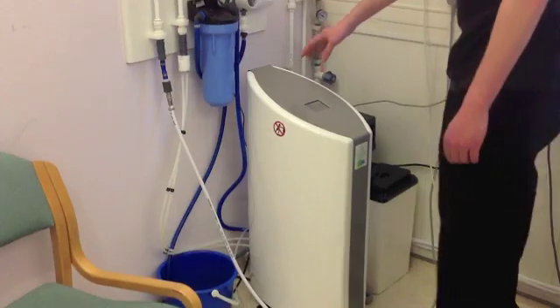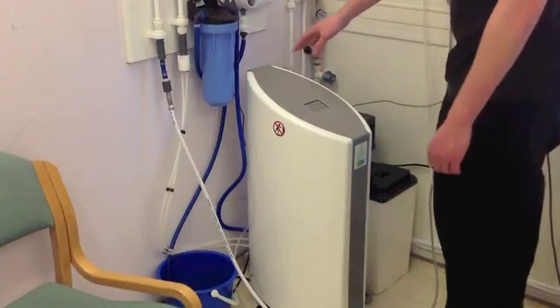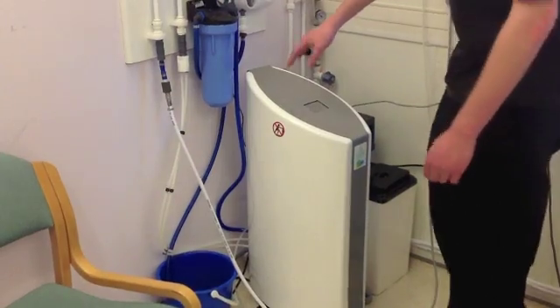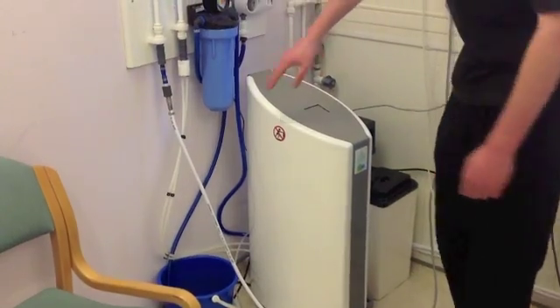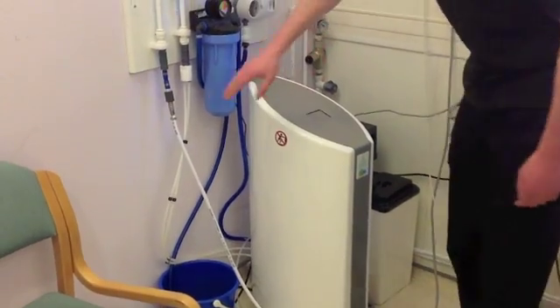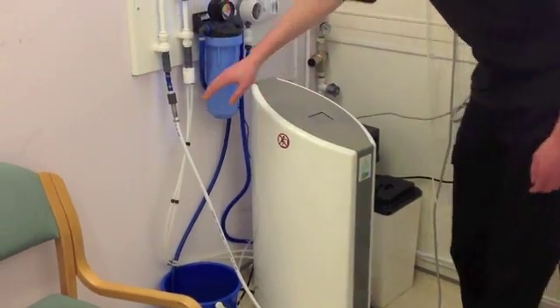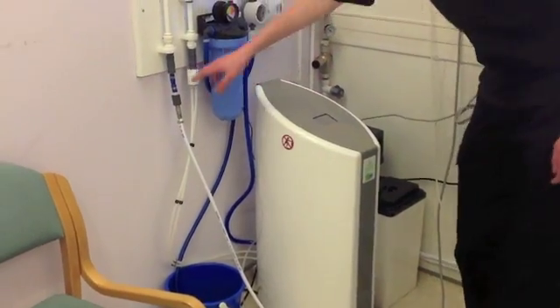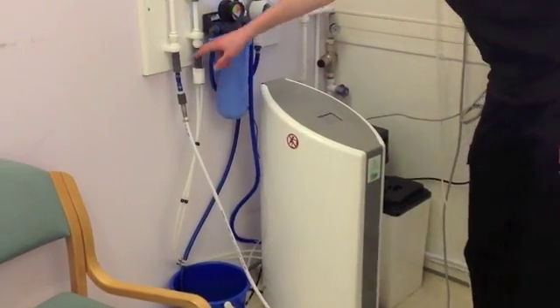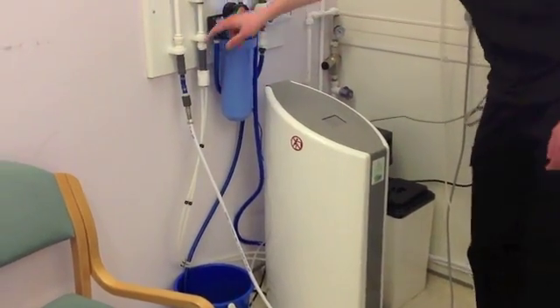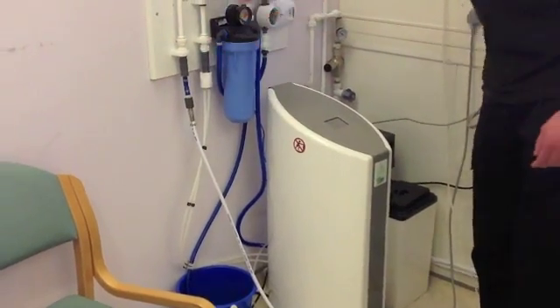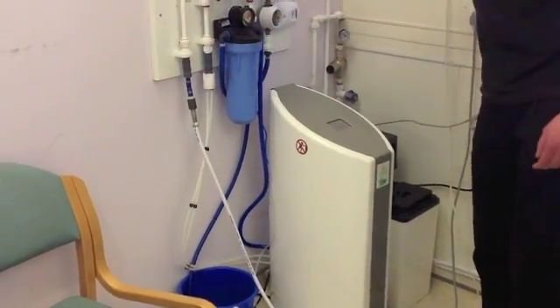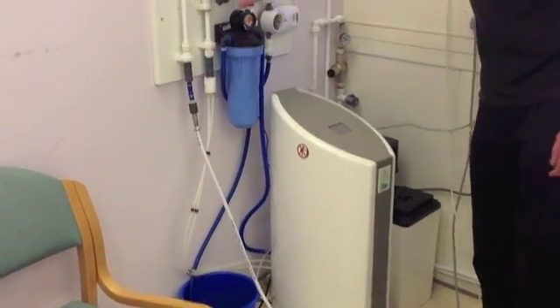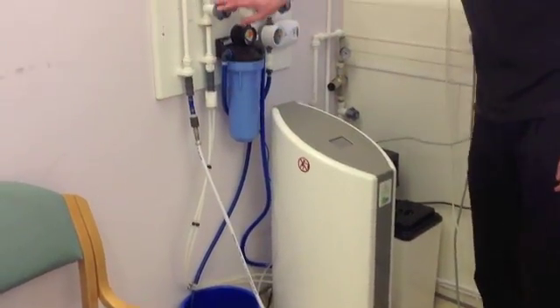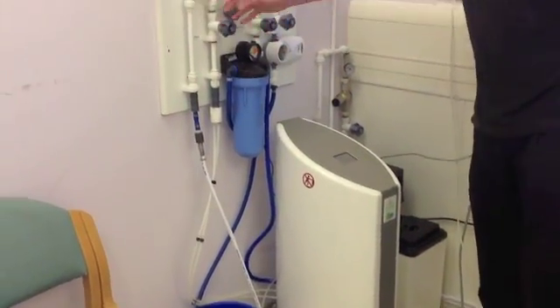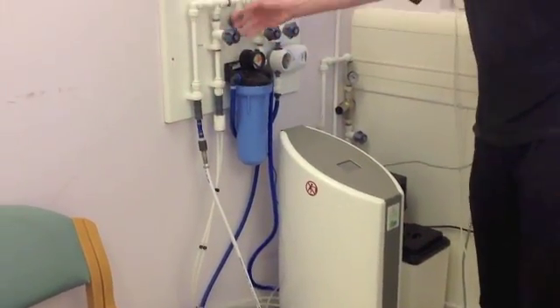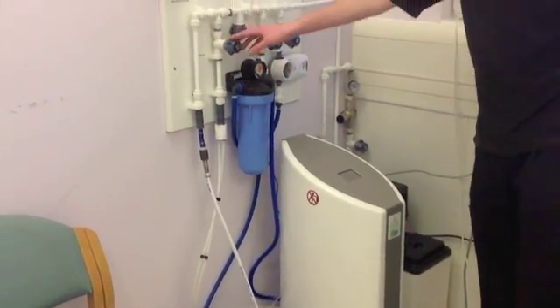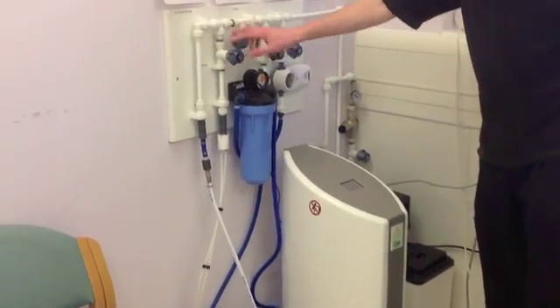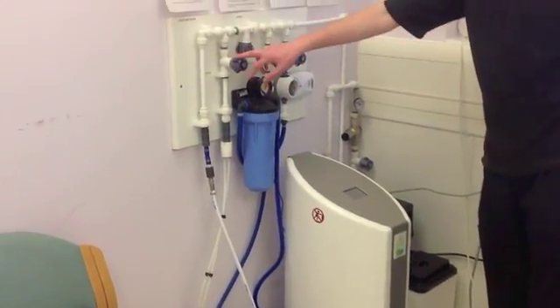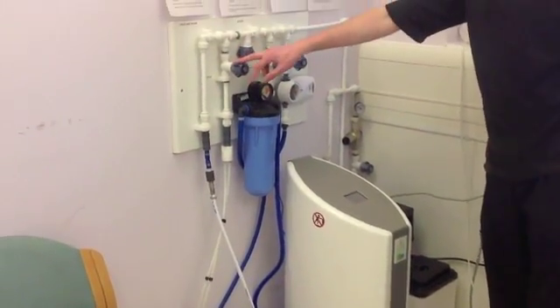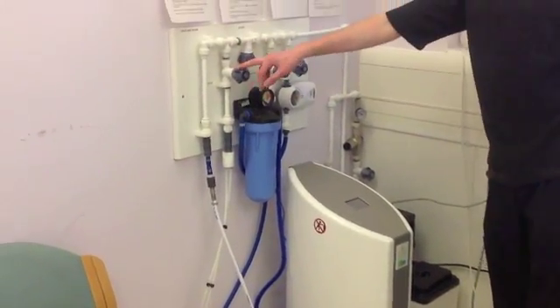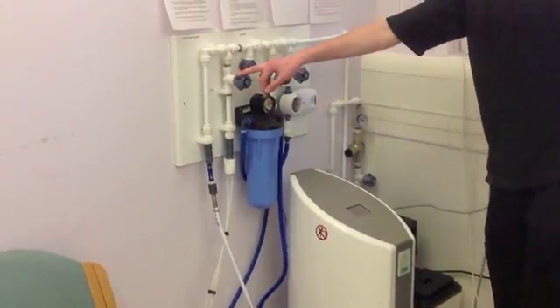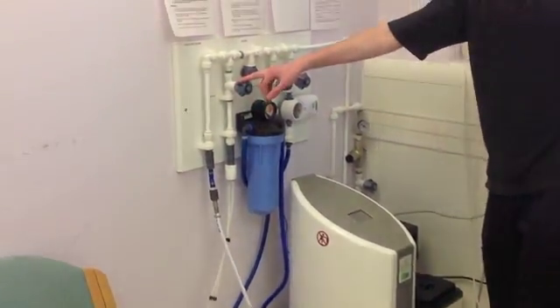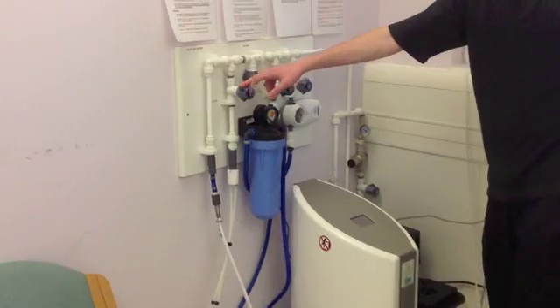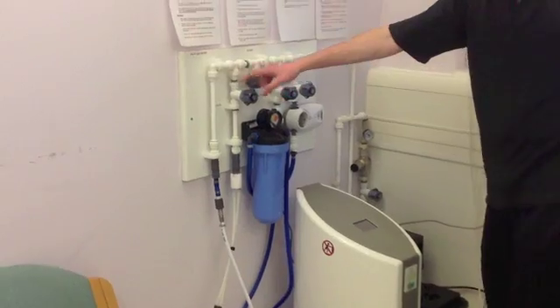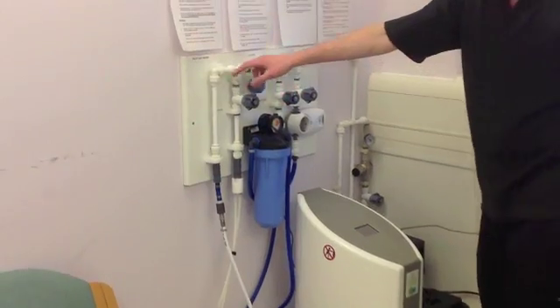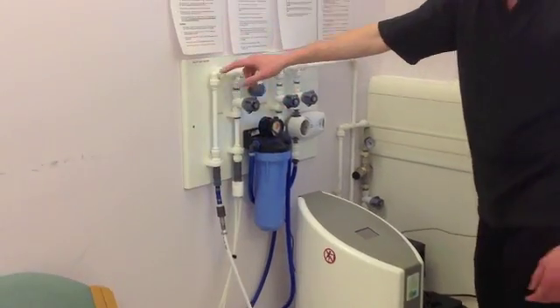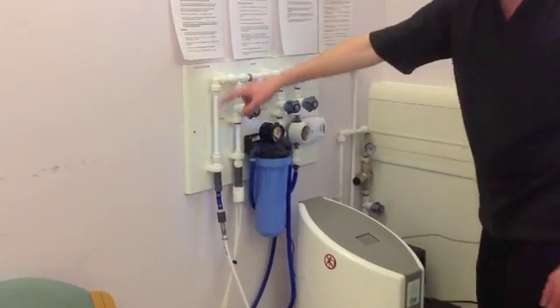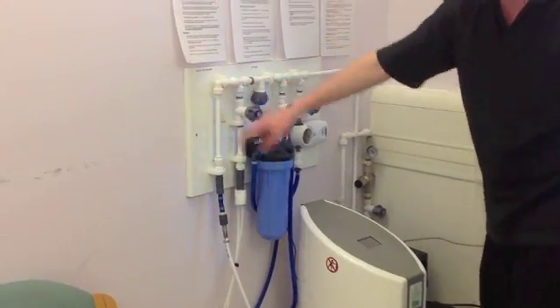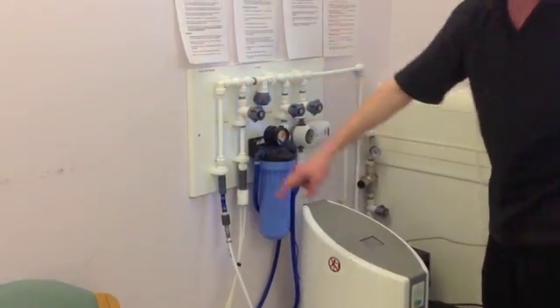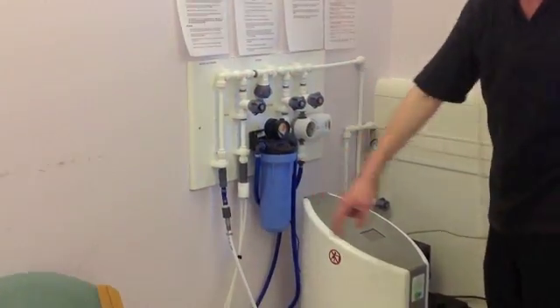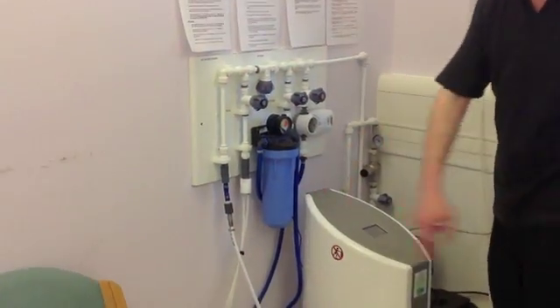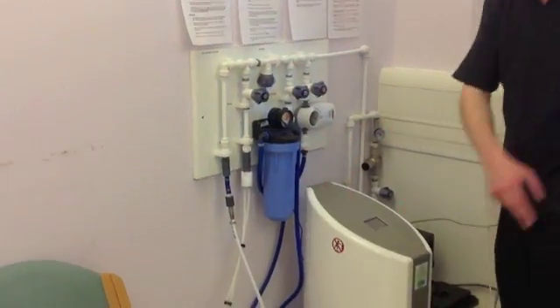And then that water is put to the RO which will take out any more impurities. The RO will then pass the water up to this valve which you will then turn on, and that will then go to your dialysis machine.